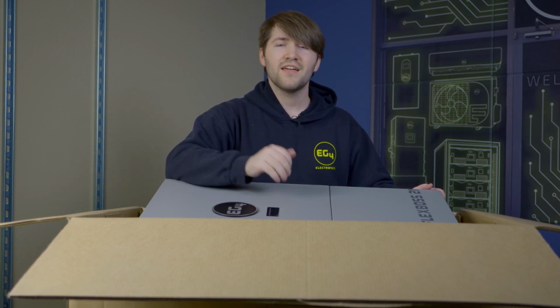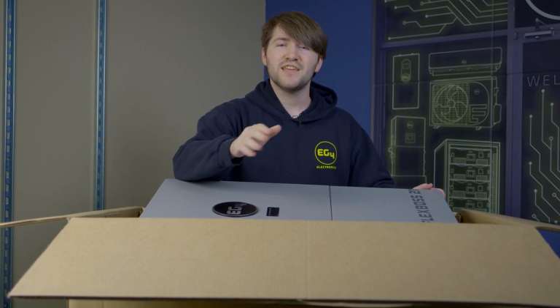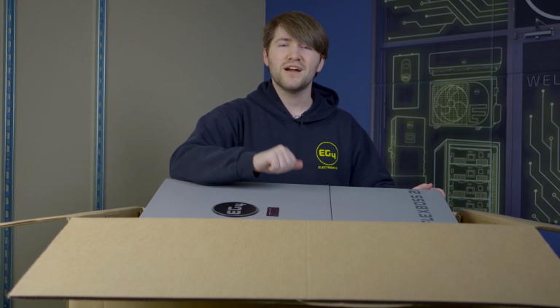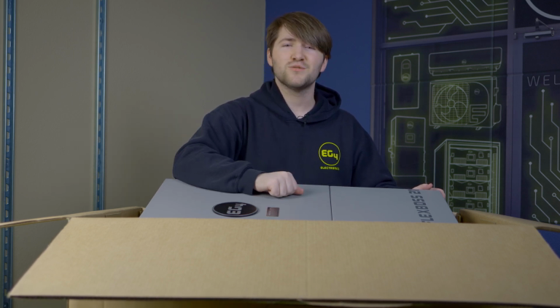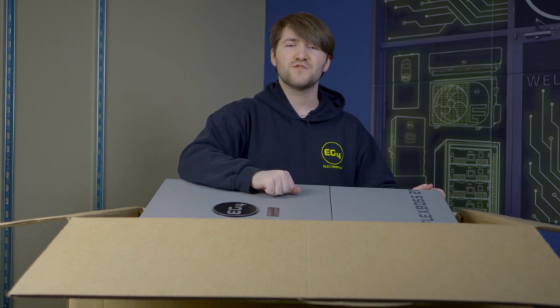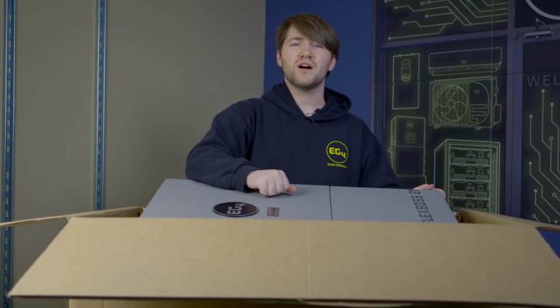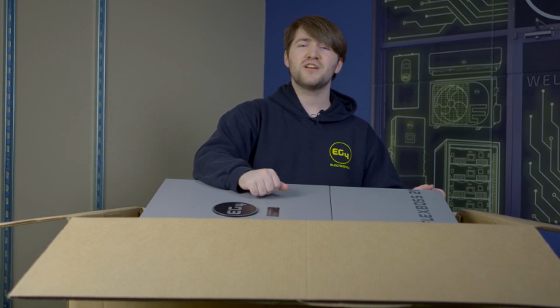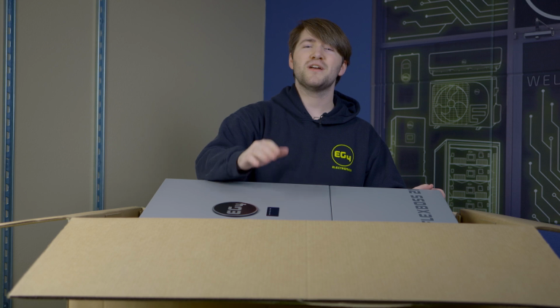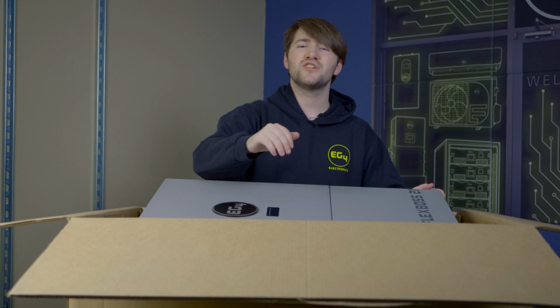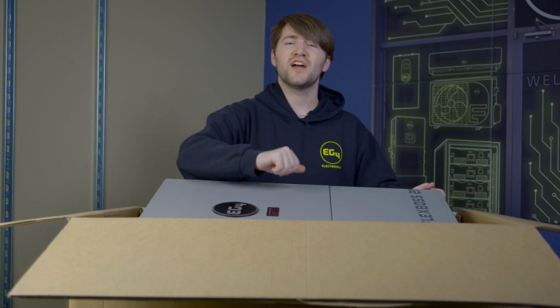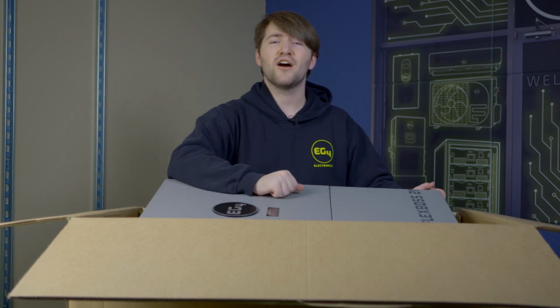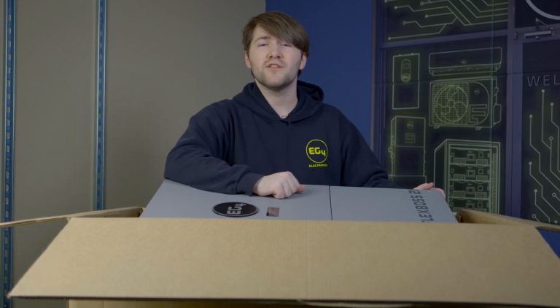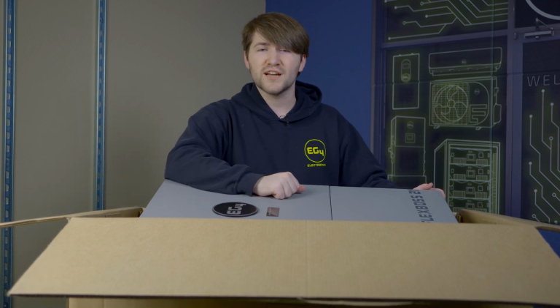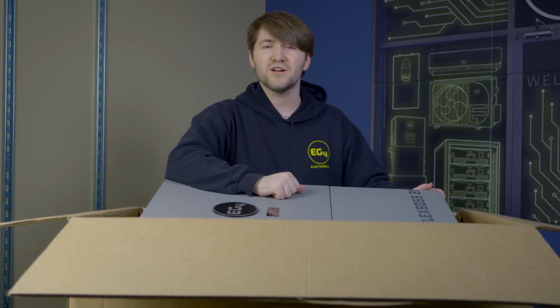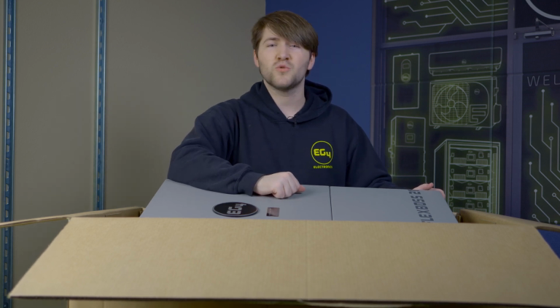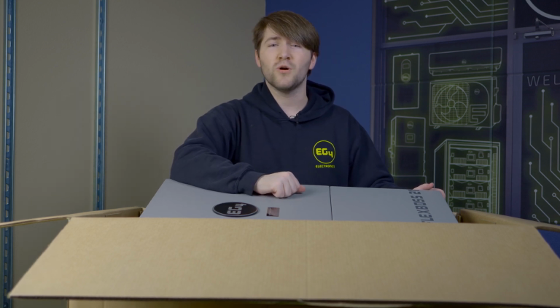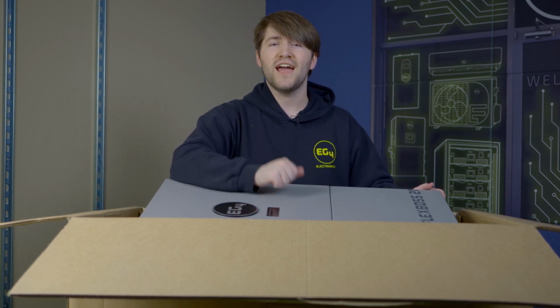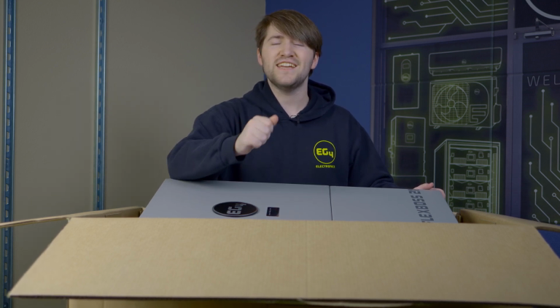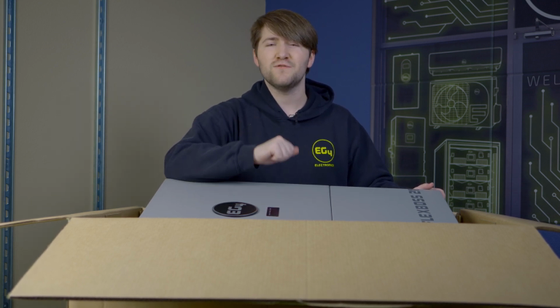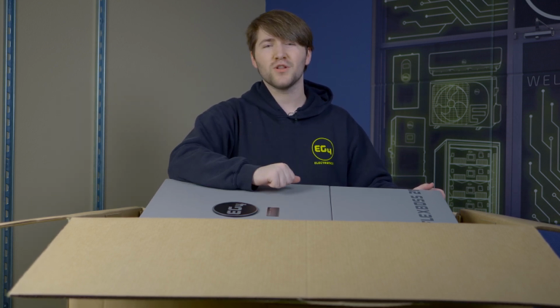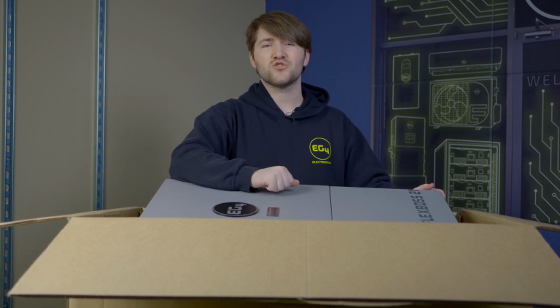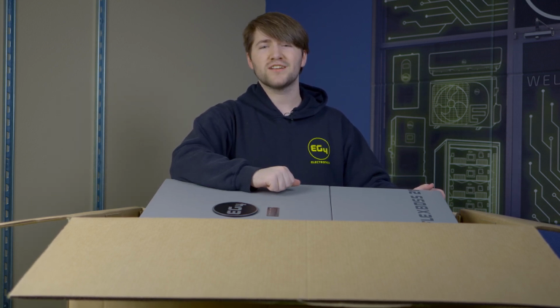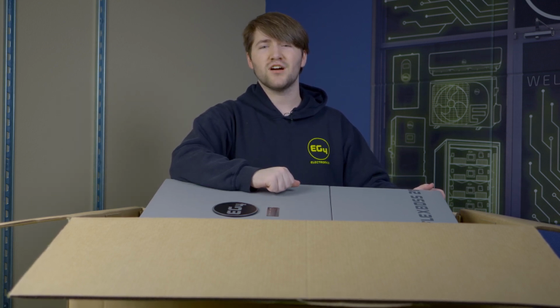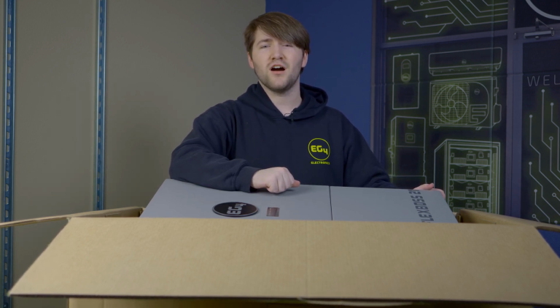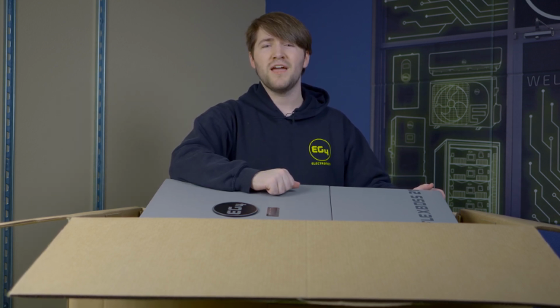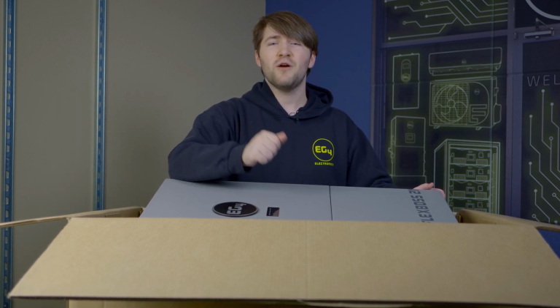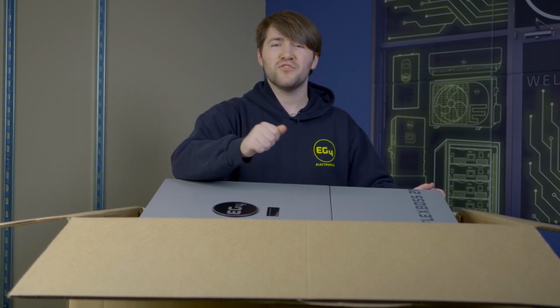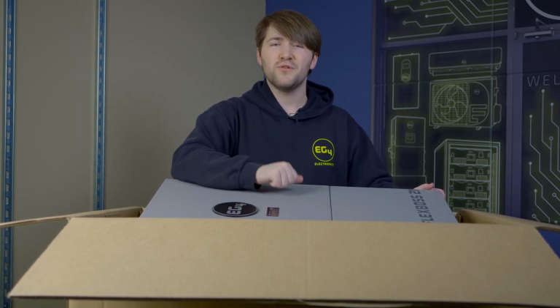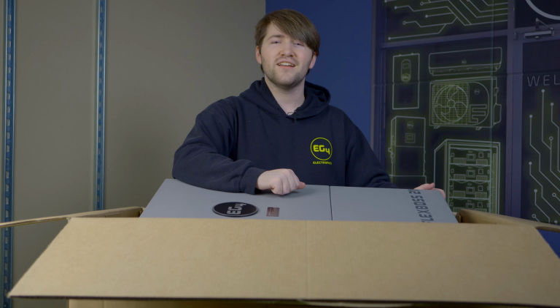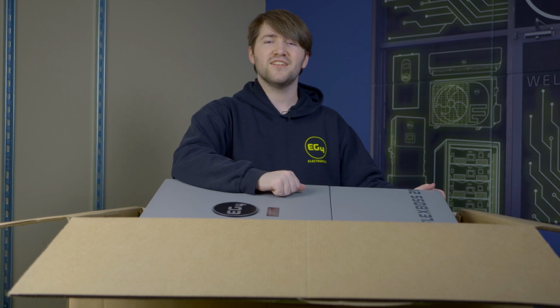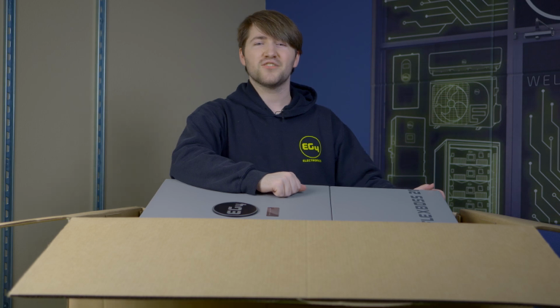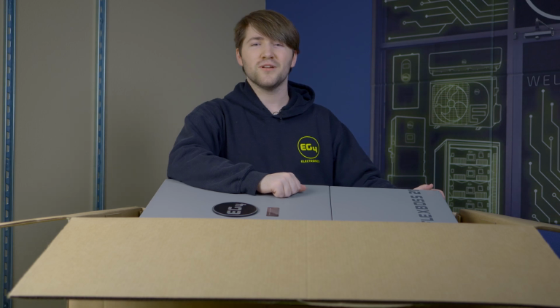Thank you guys so much for watching. Make sure to check out the FlexBoss 21 at eg4electronics.com, and we'll see you guys in the next one.